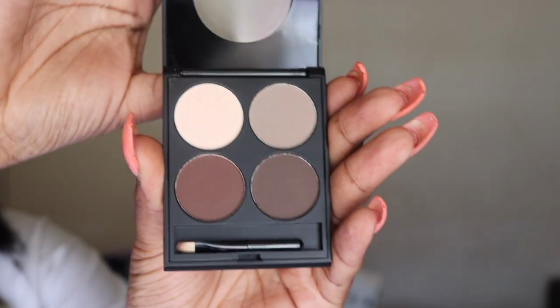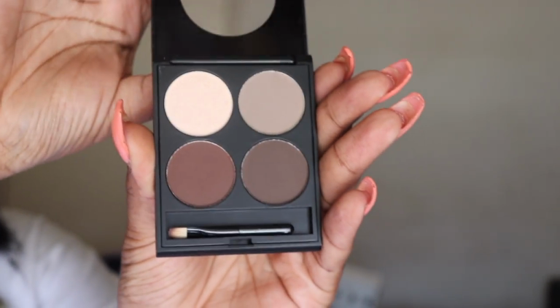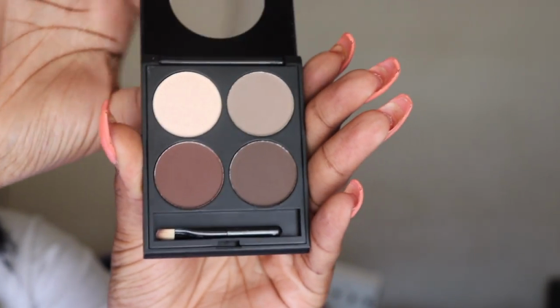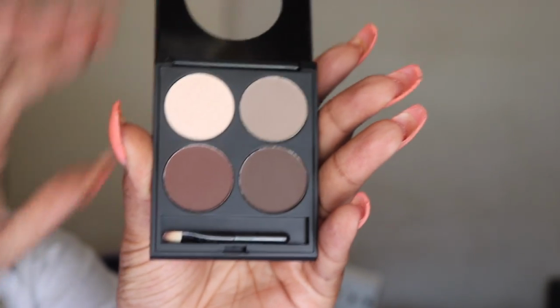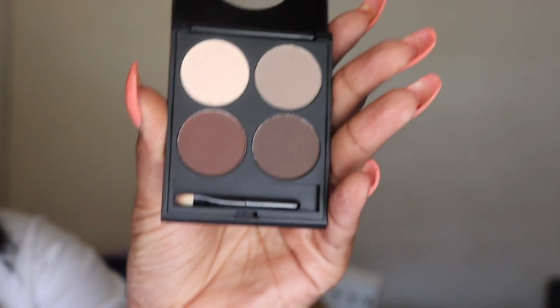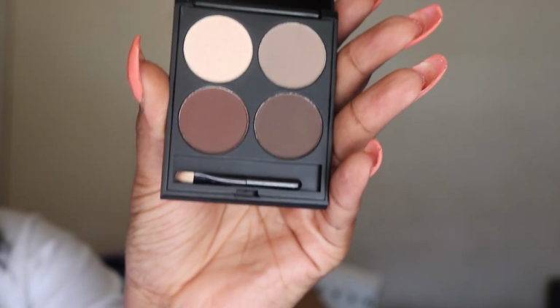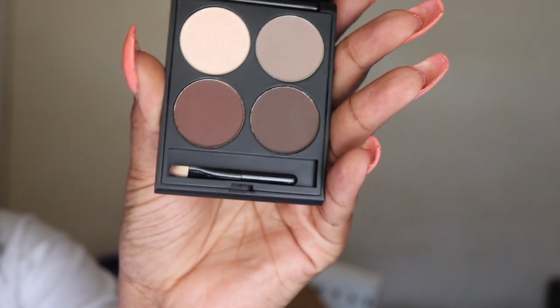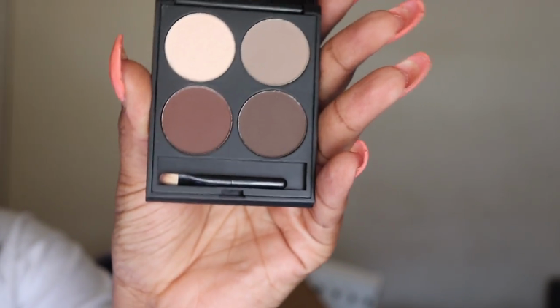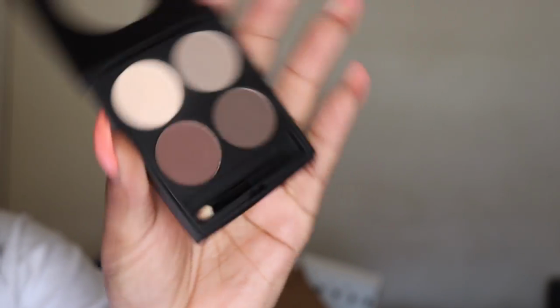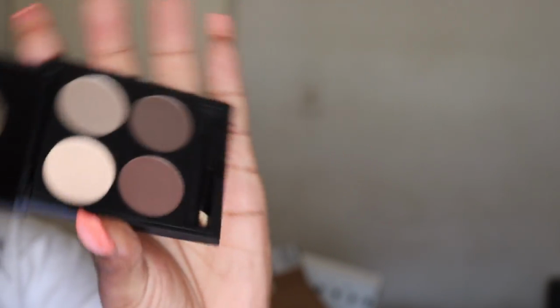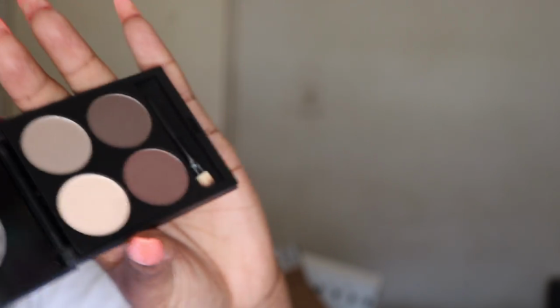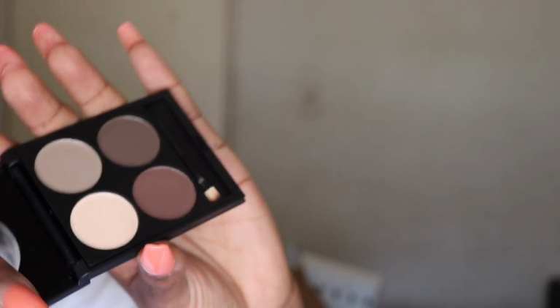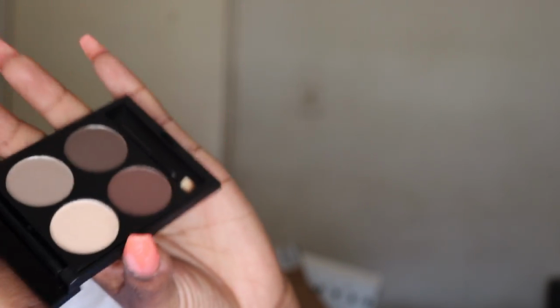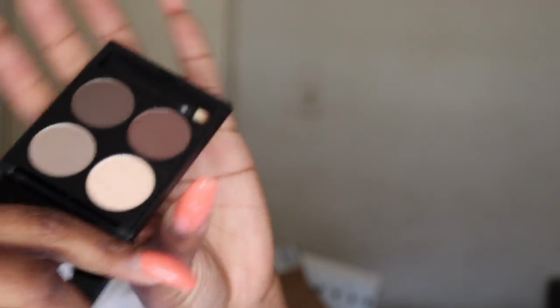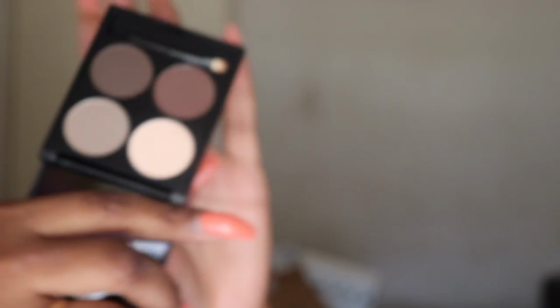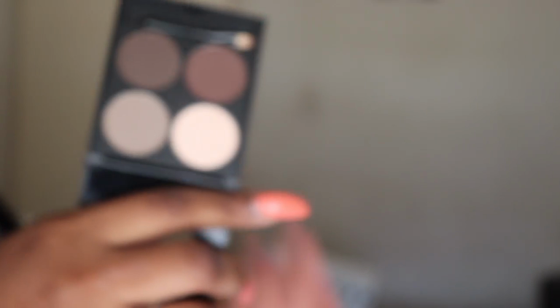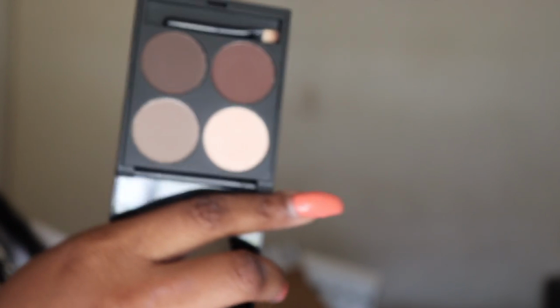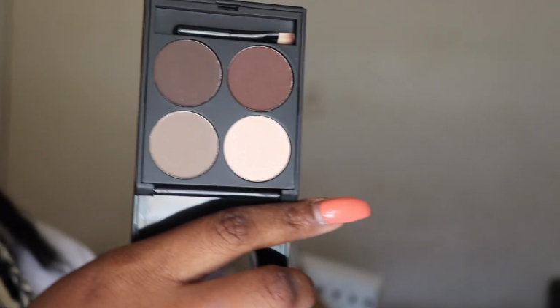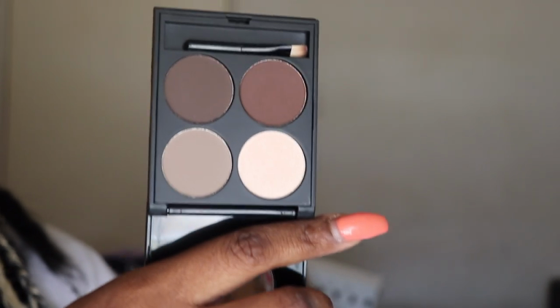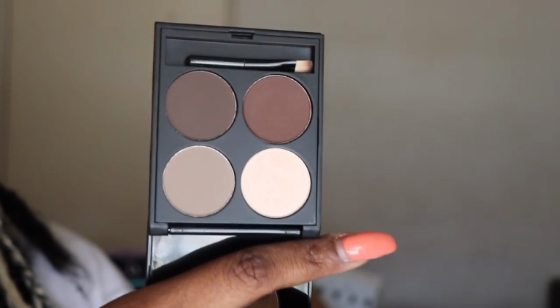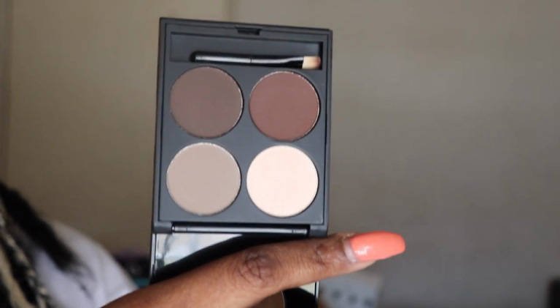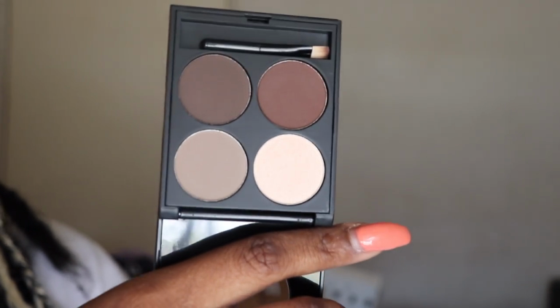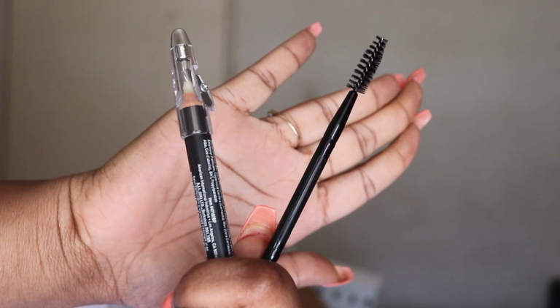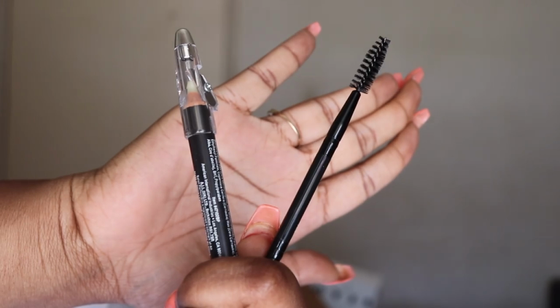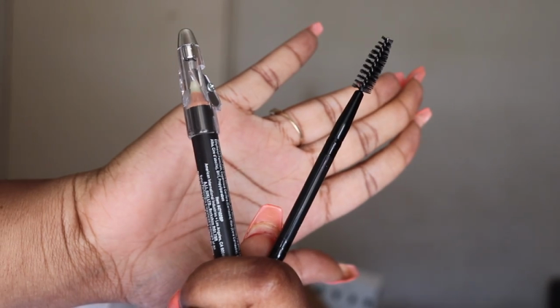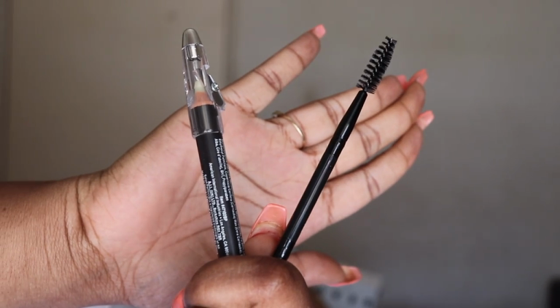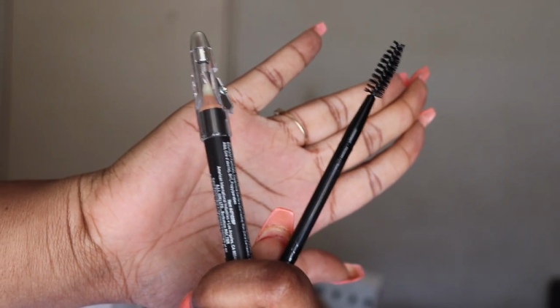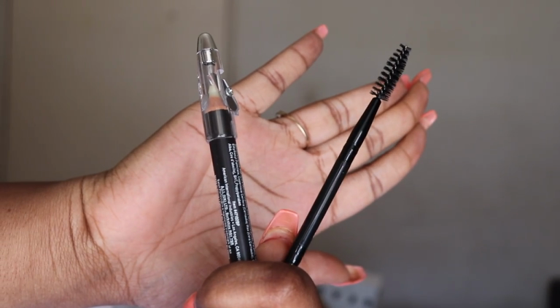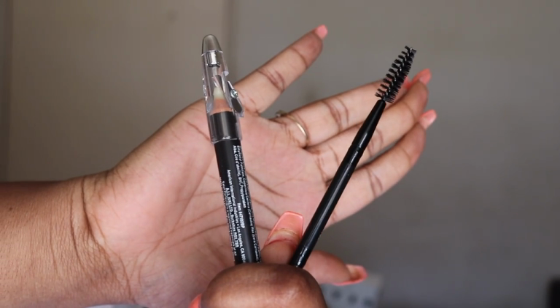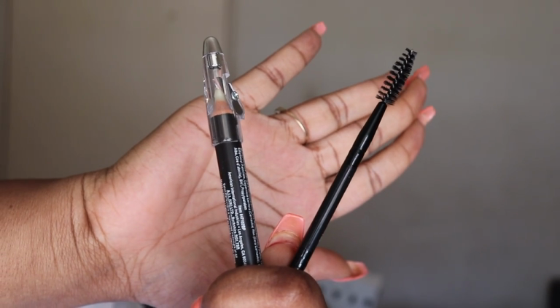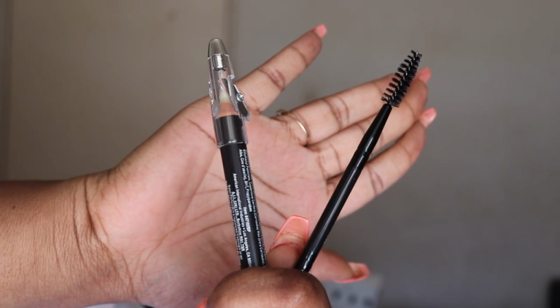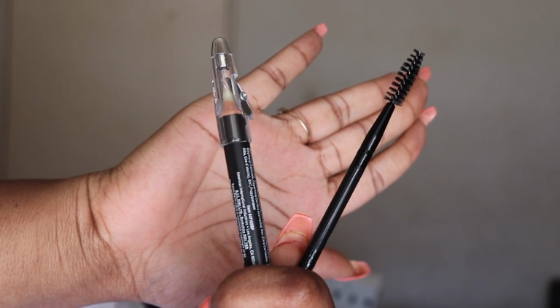Next we have the Salon Perfect Eyebrow Kit. It comes with three brow powders, a brow highlight, a brow grooming pencil, and an eyebrow brush.